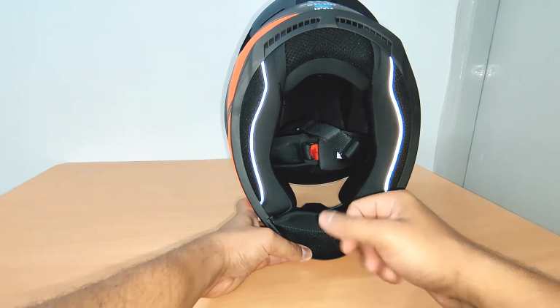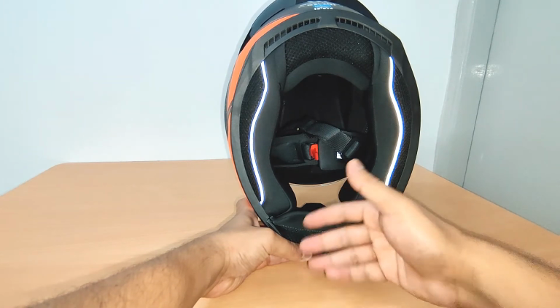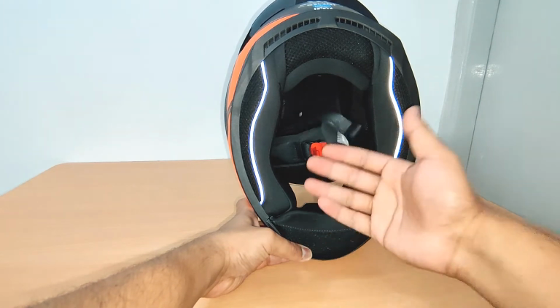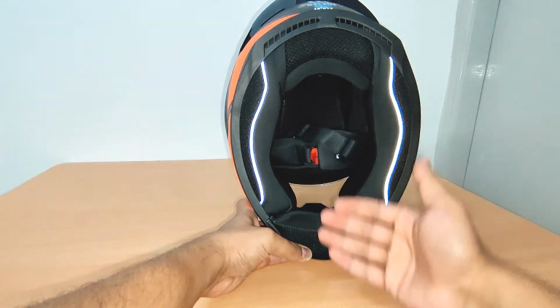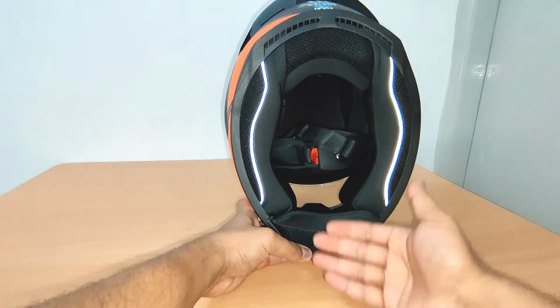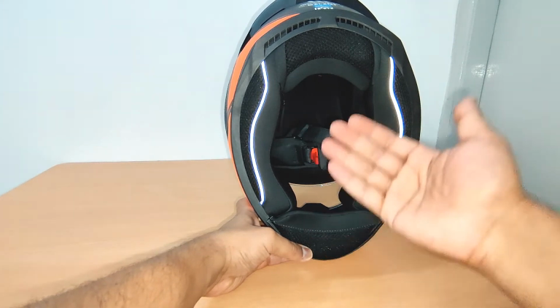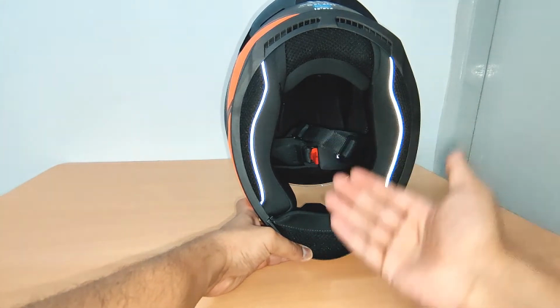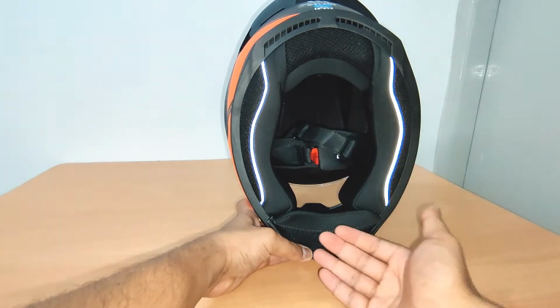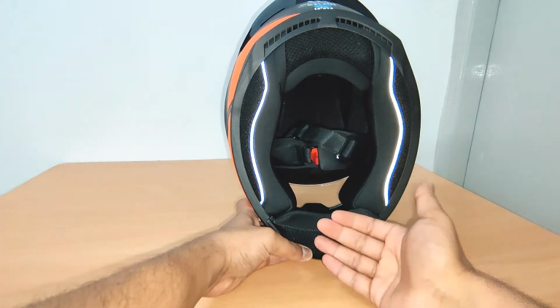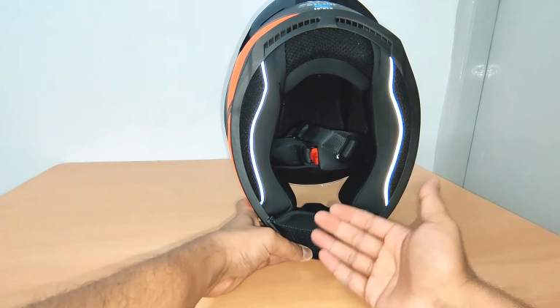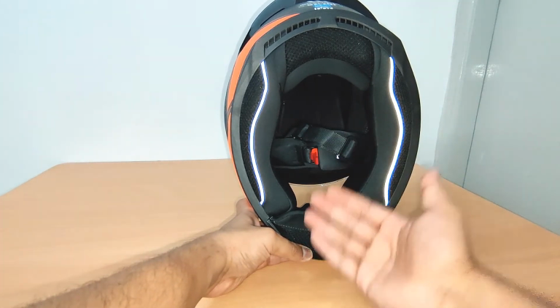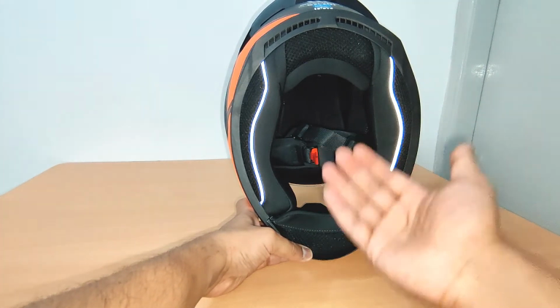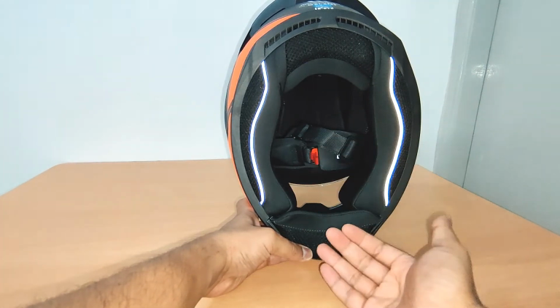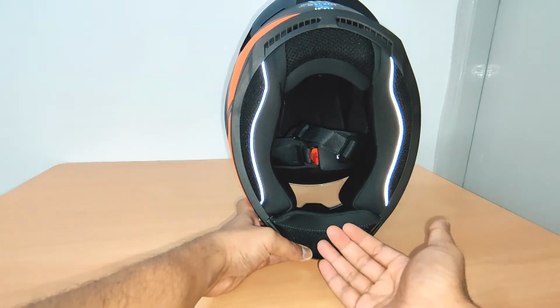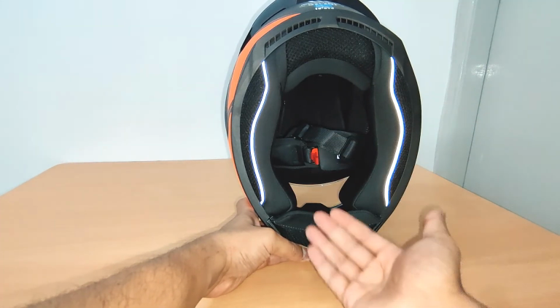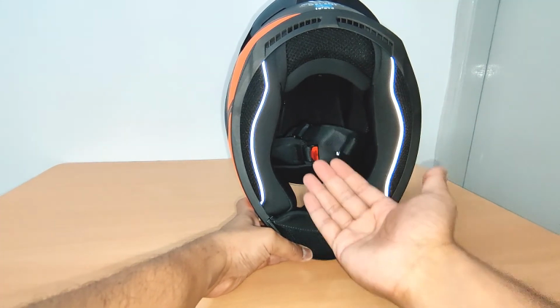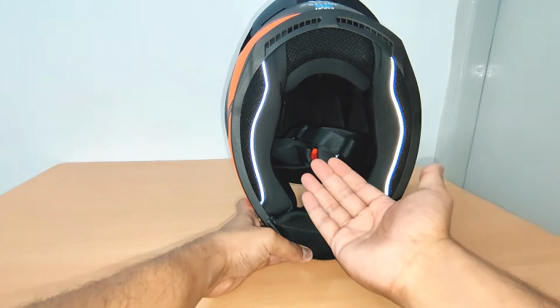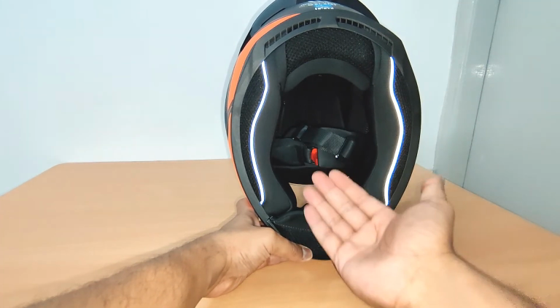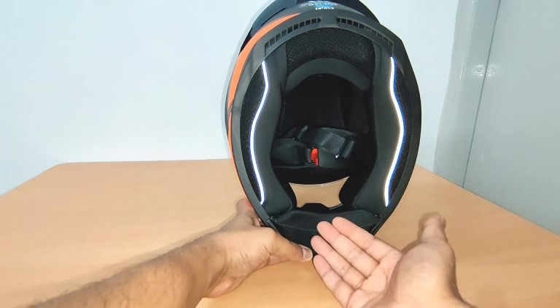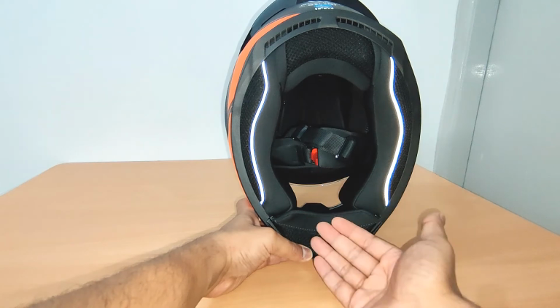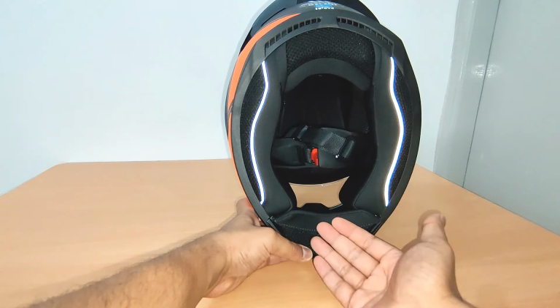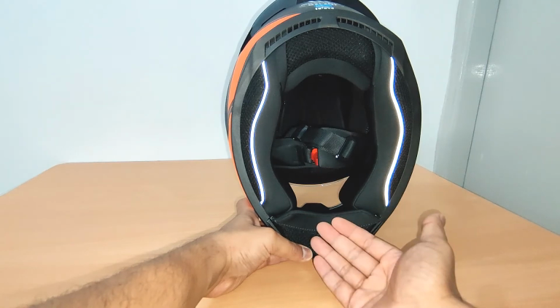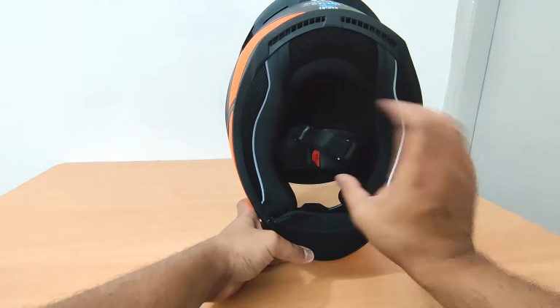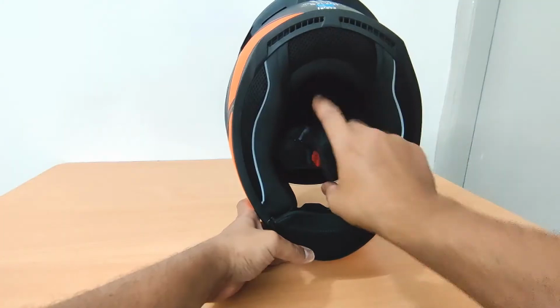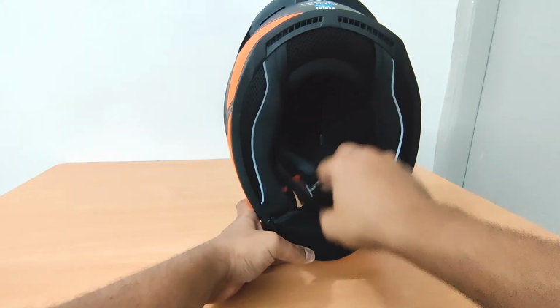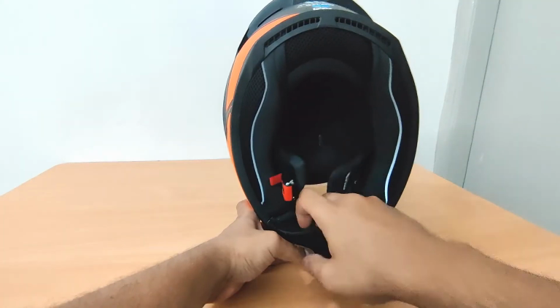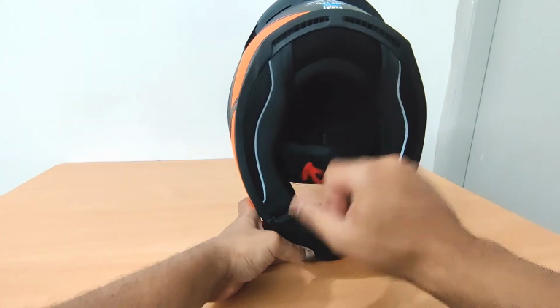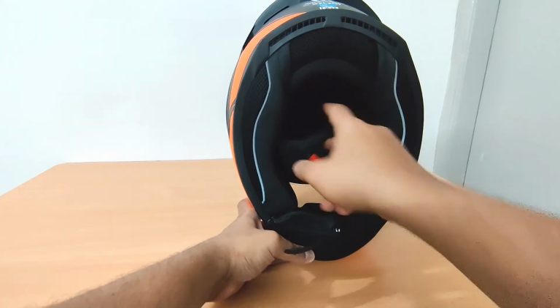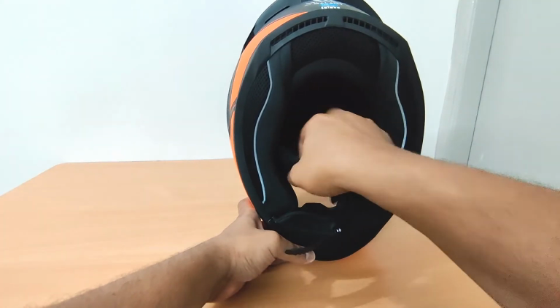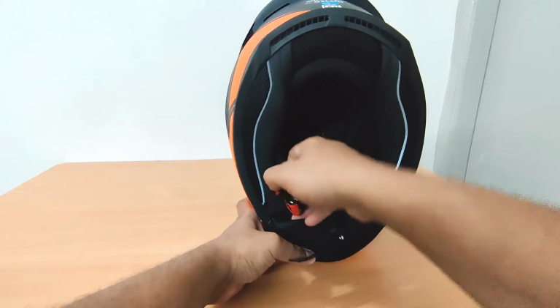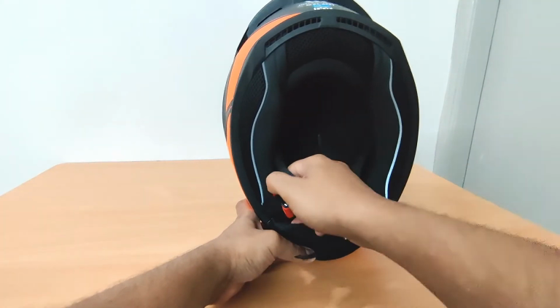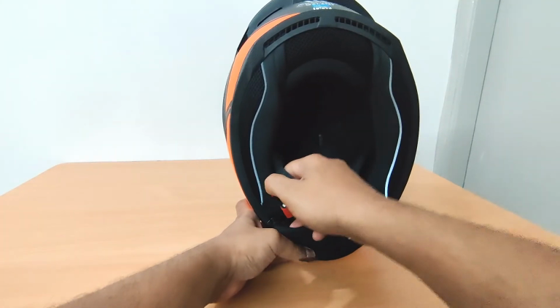Down here we have this chin curtain, which helps protect you from any drafts or wind coming from underneath the helmet.